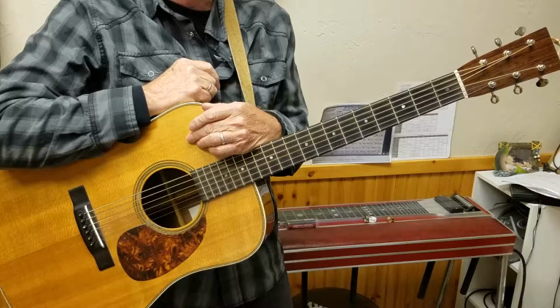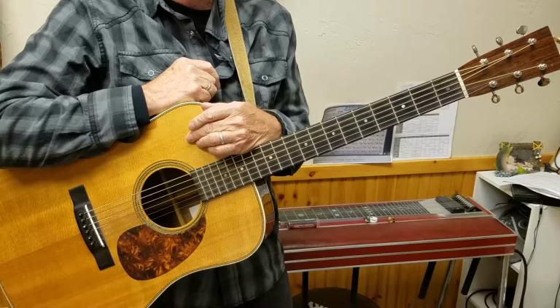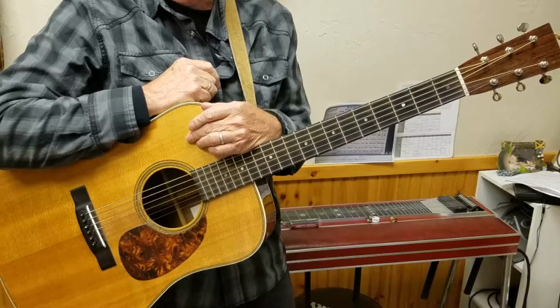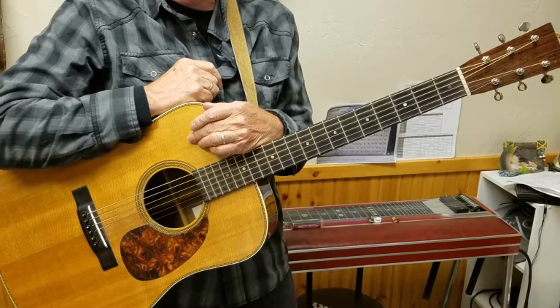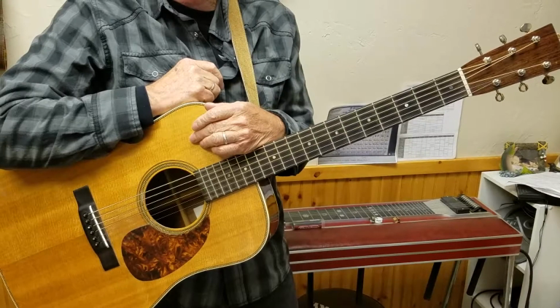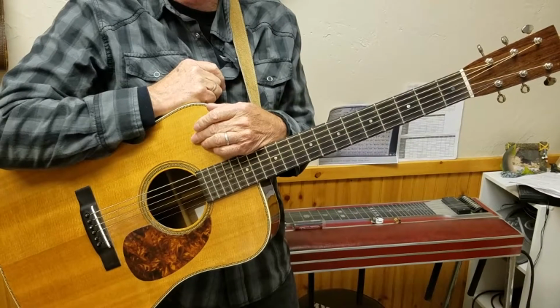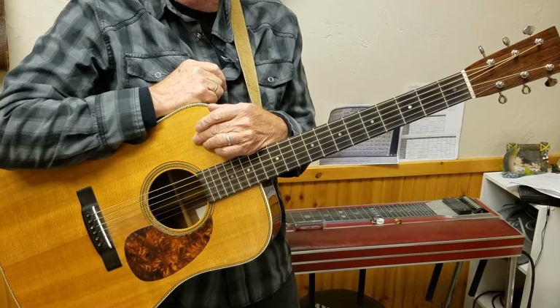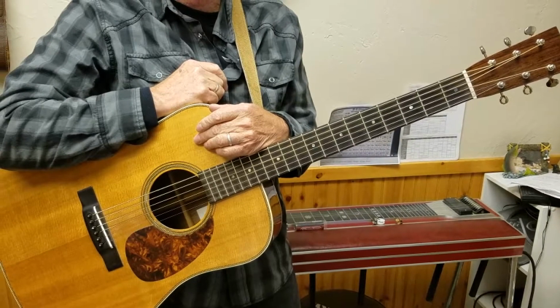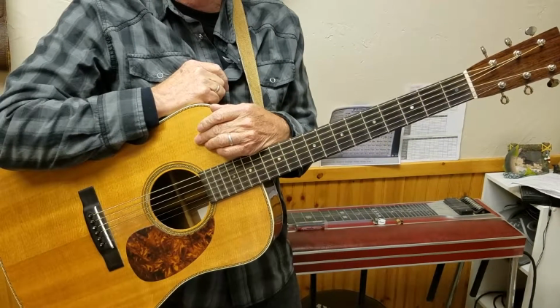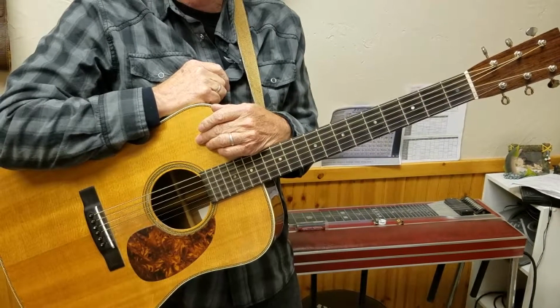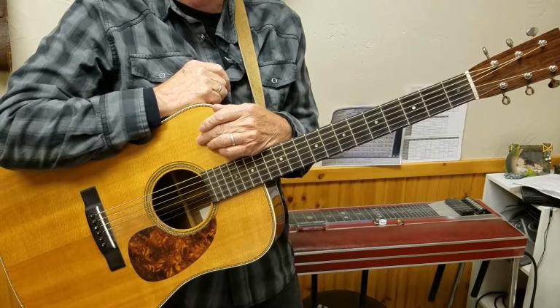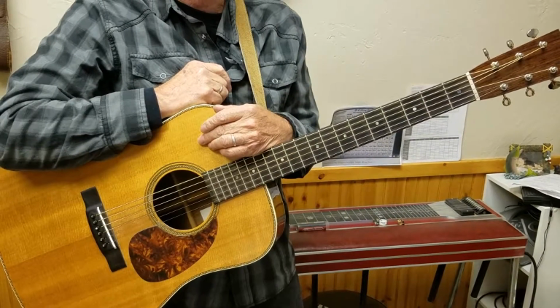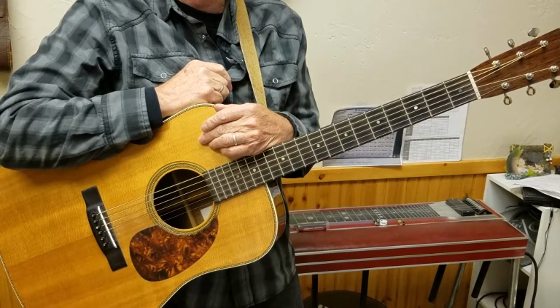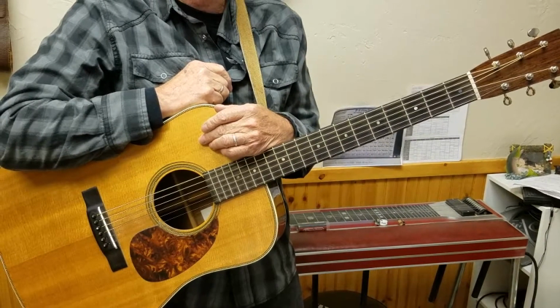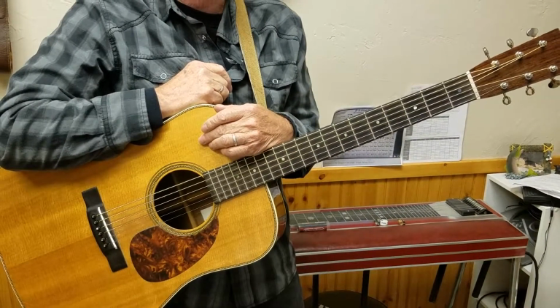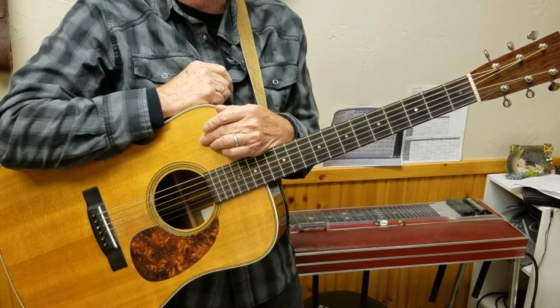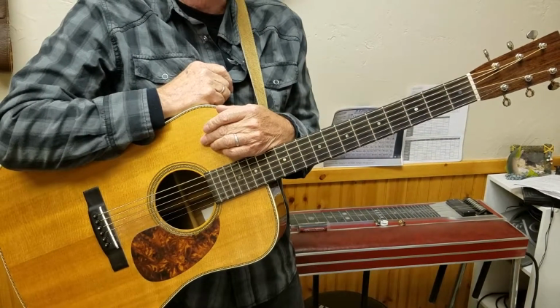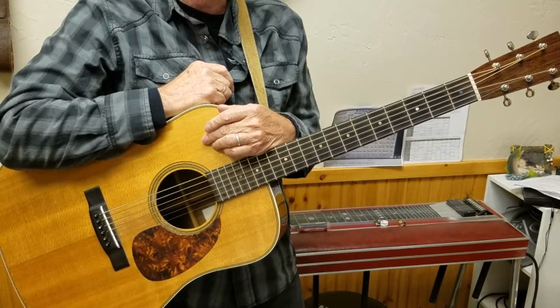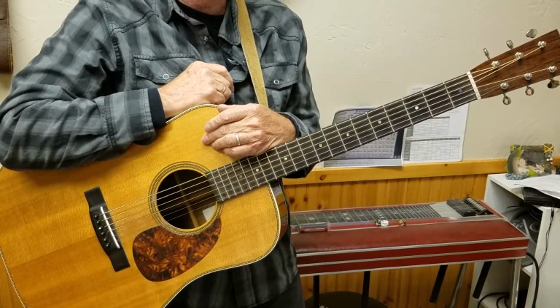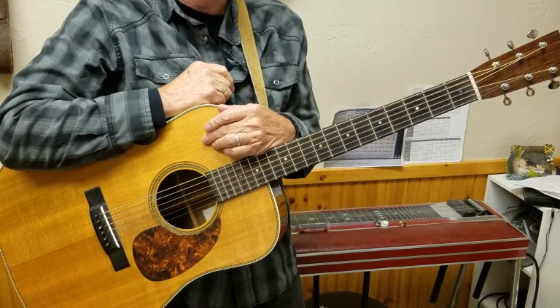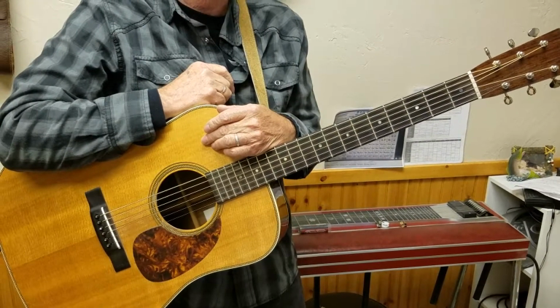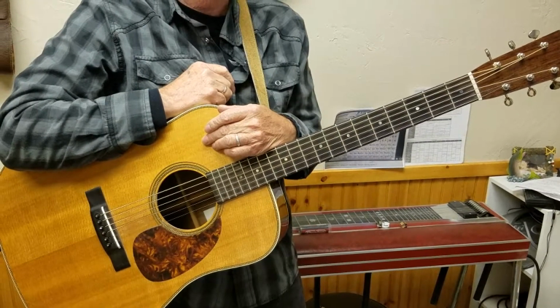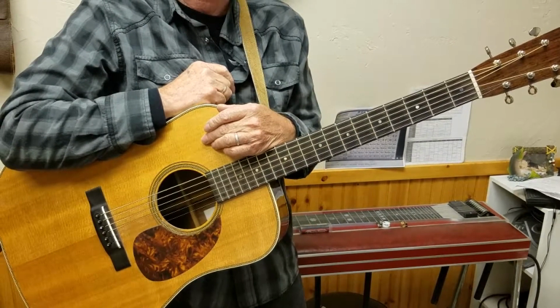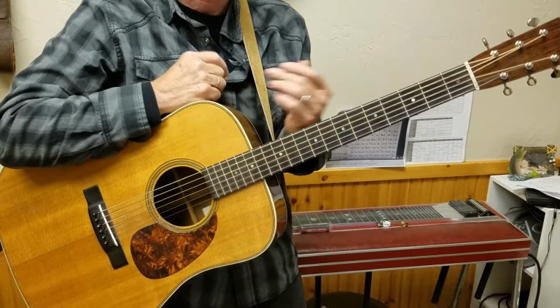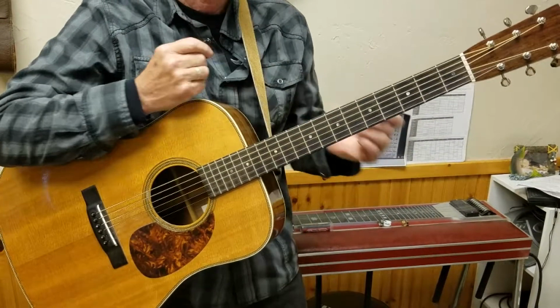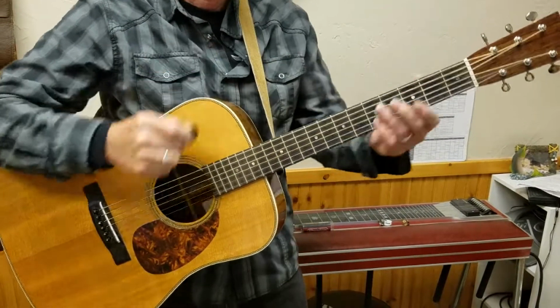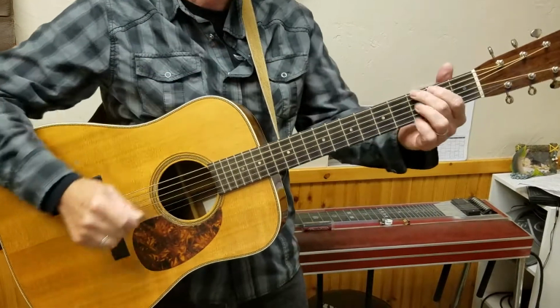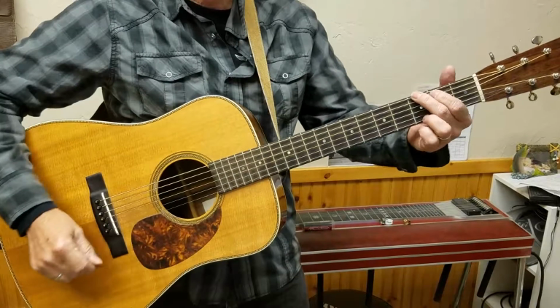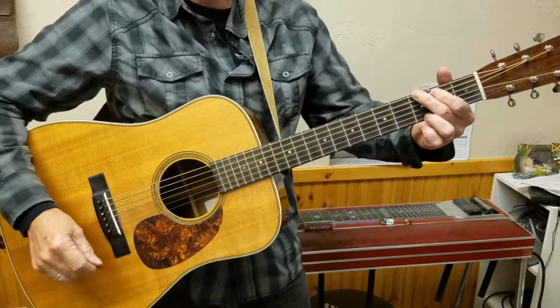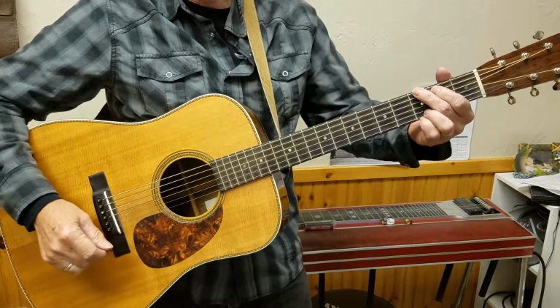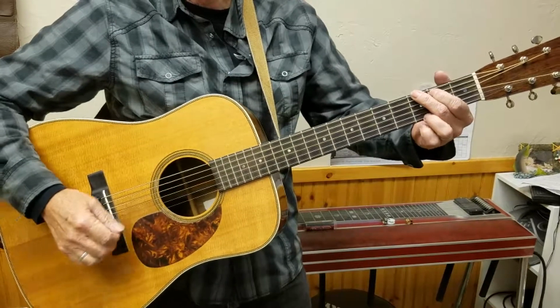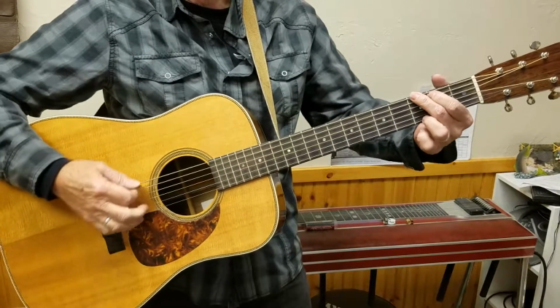Good day folks, it's the Headless Music Teacher. Today I'm teaching guitar. We're gonna work on the G lick.